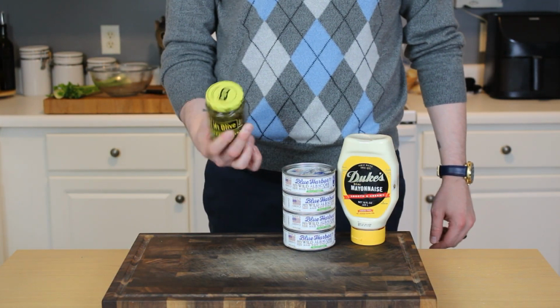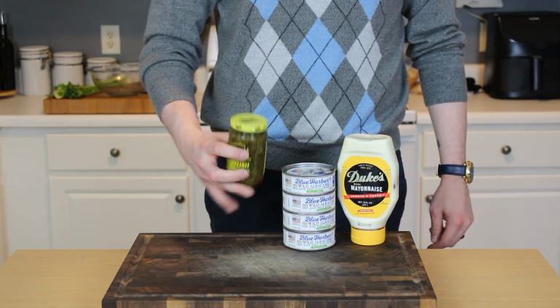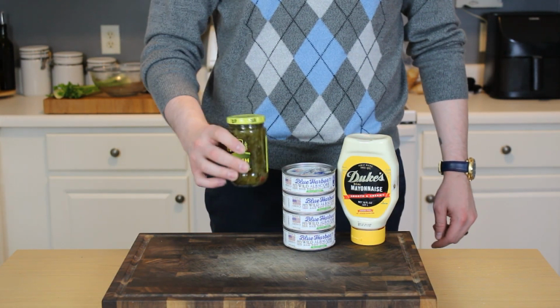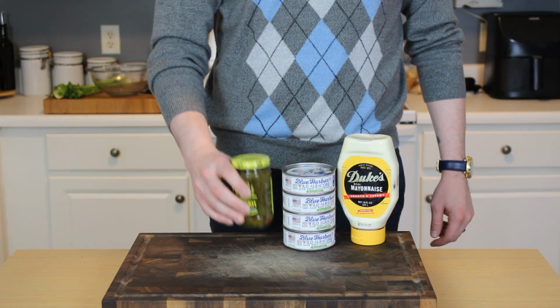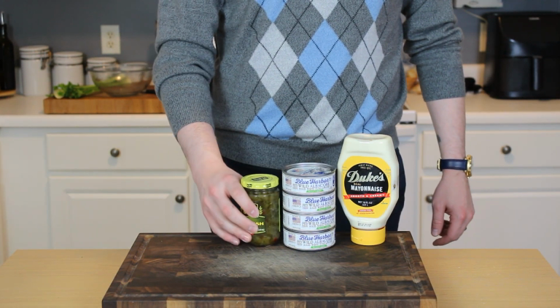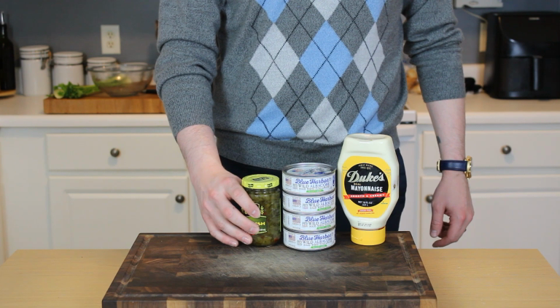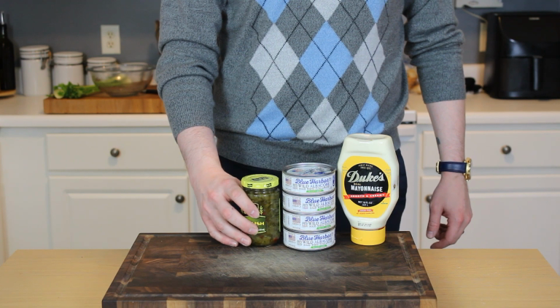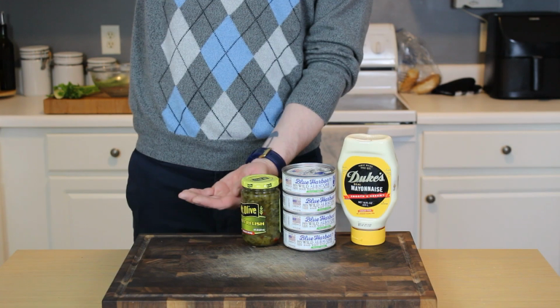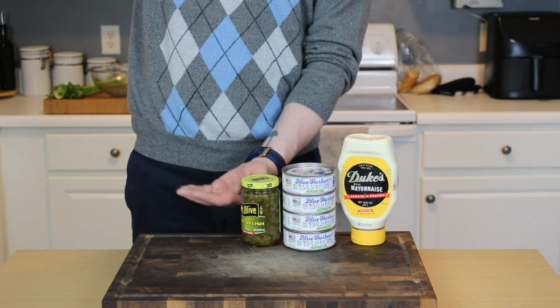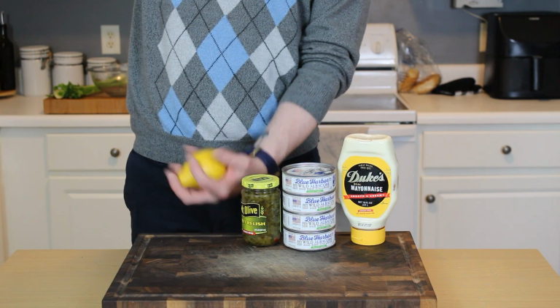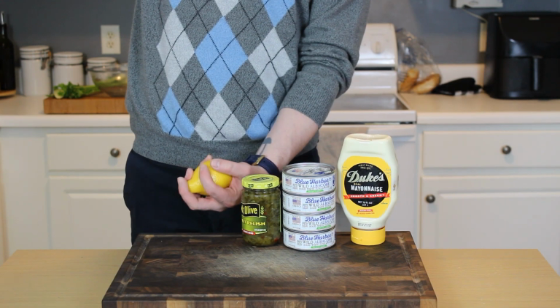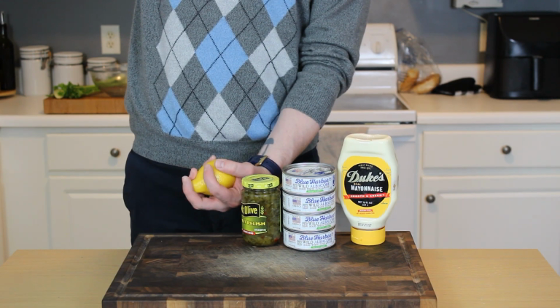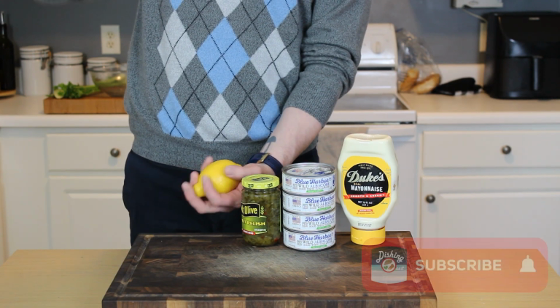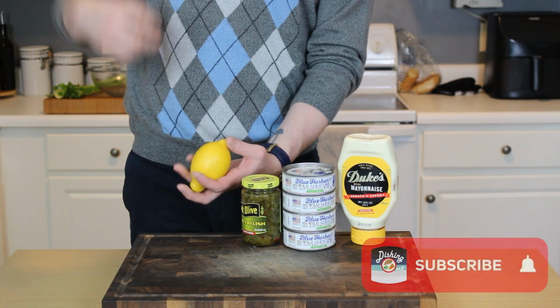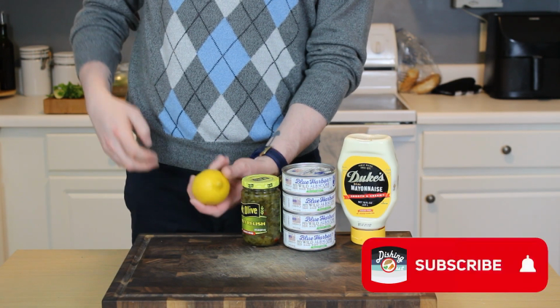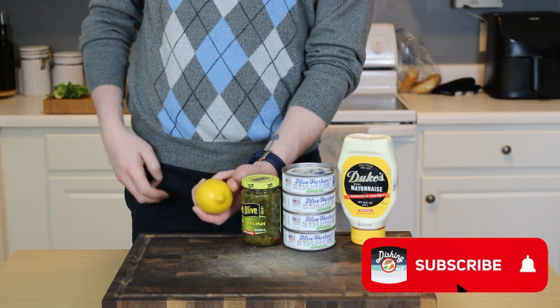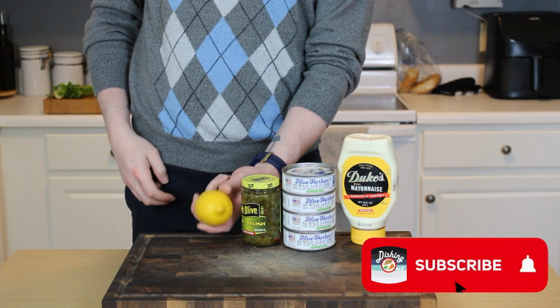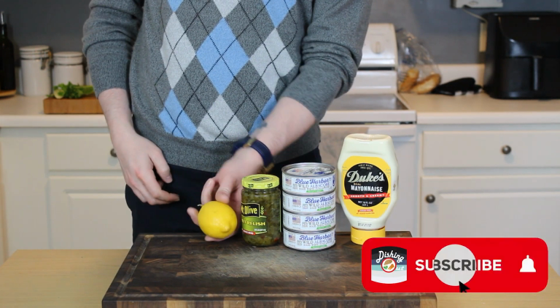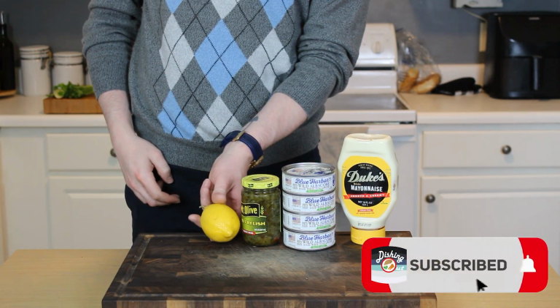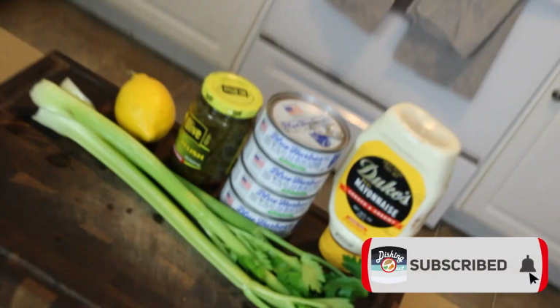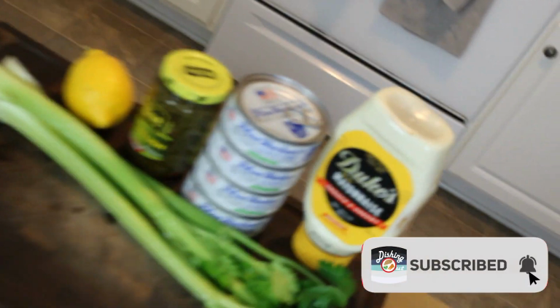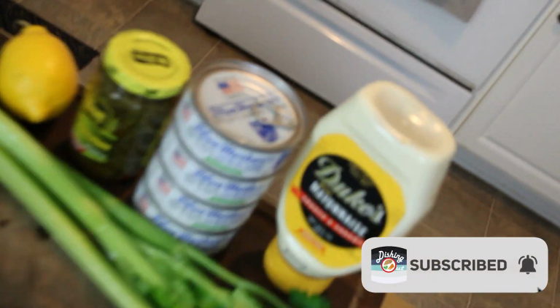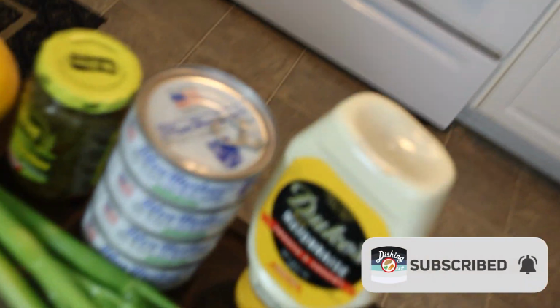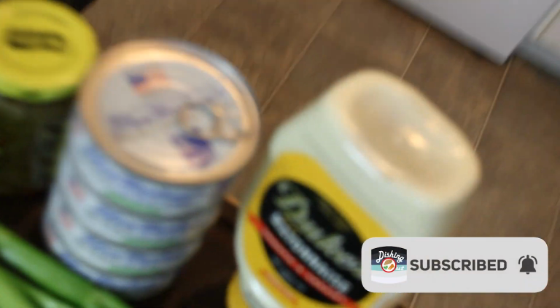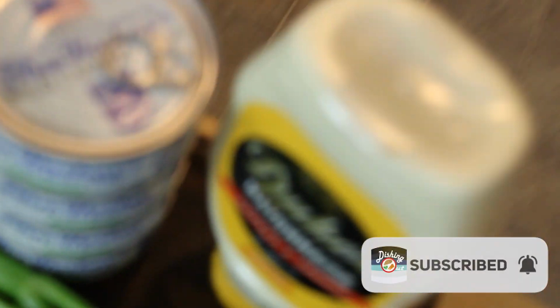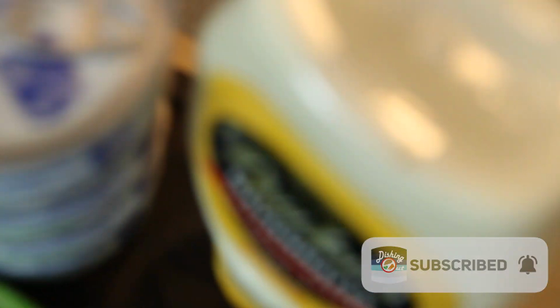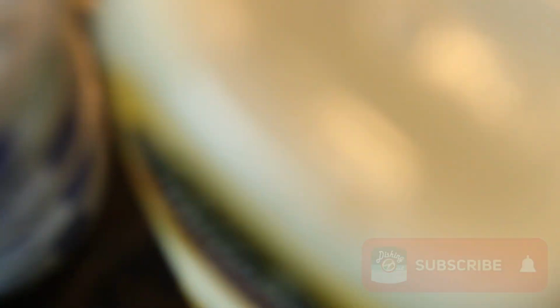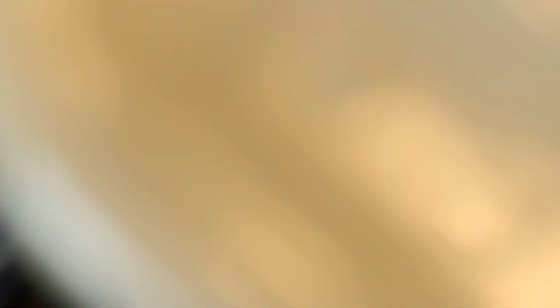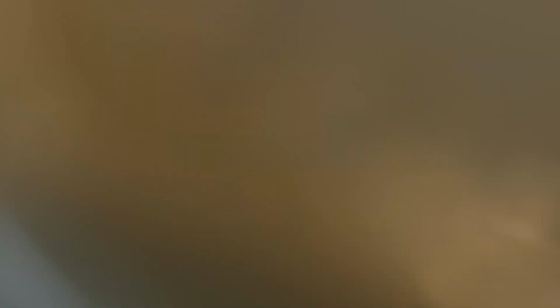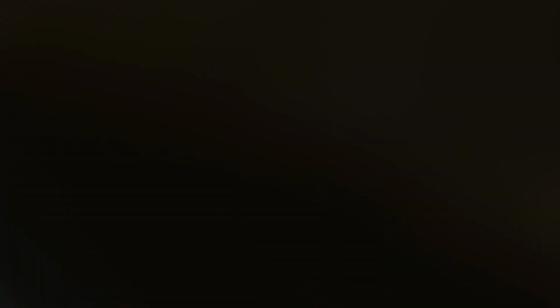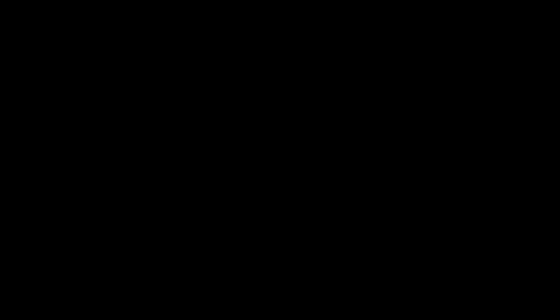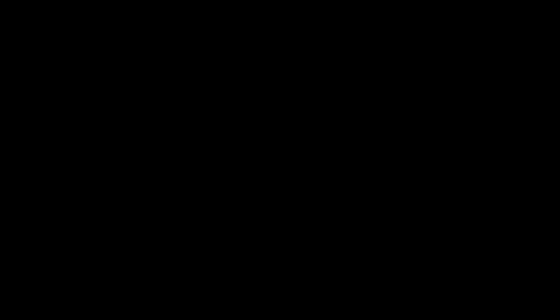Then about 4 or 5 ounce cans of tuna packed in water, some dill pickle relish, one lemon, and a few stalks — ribs — of celery.